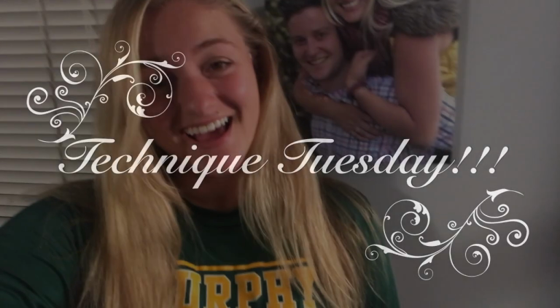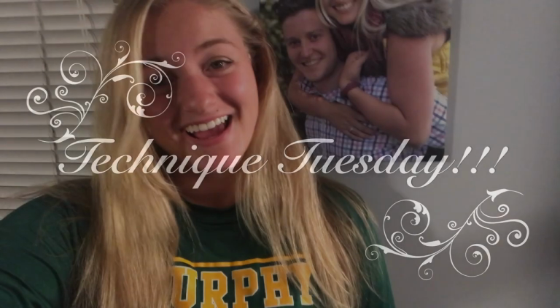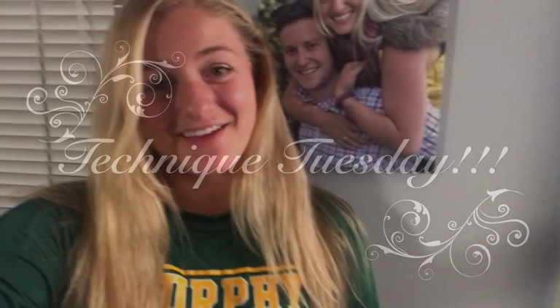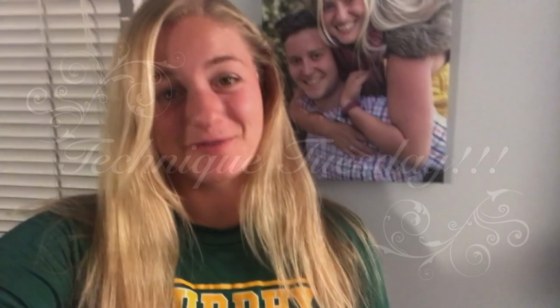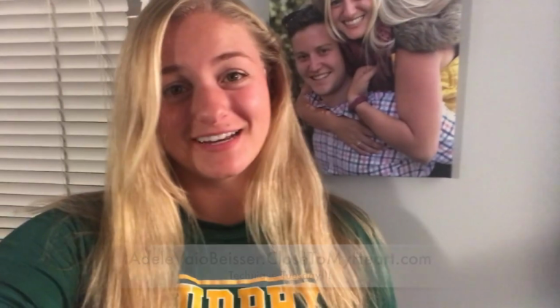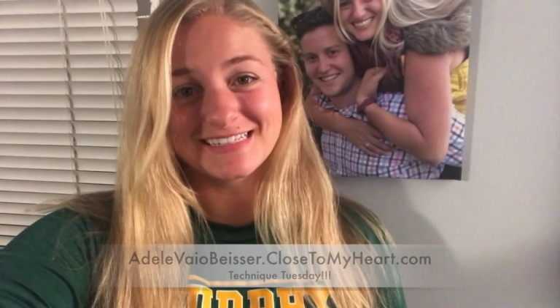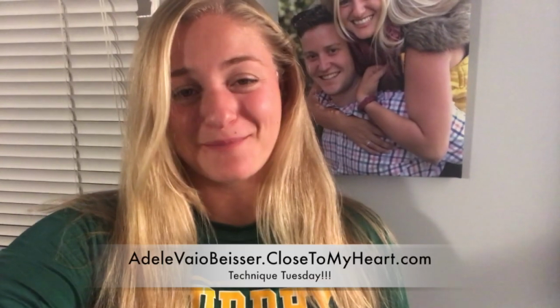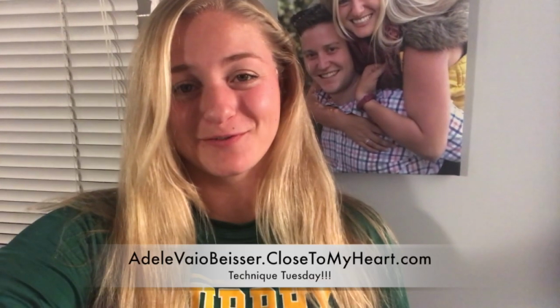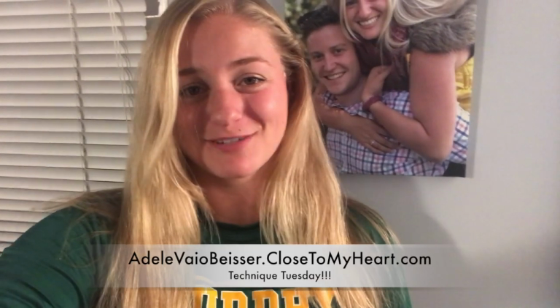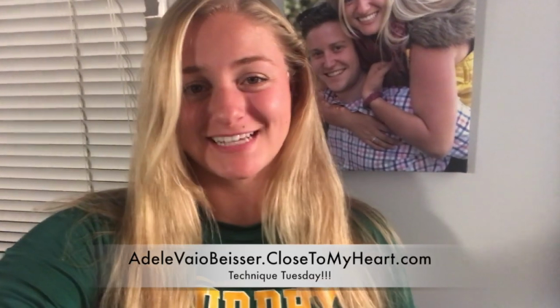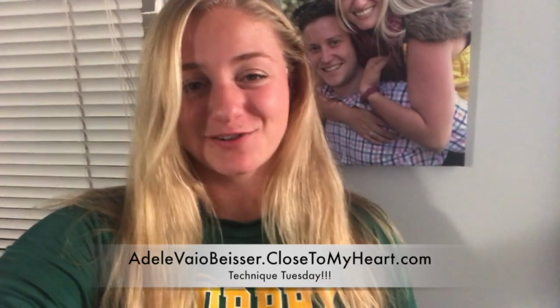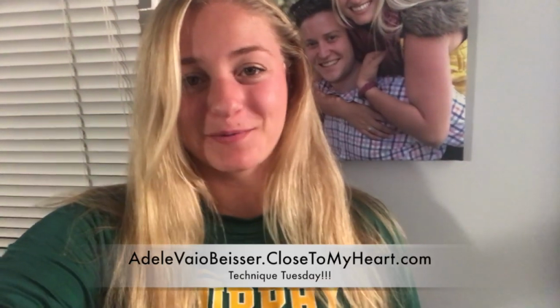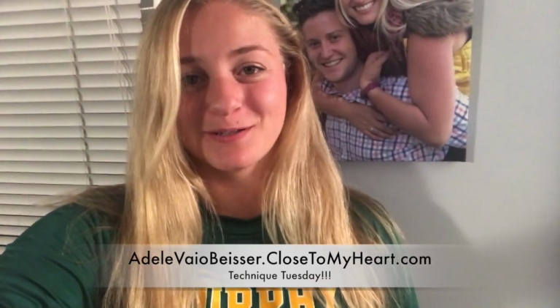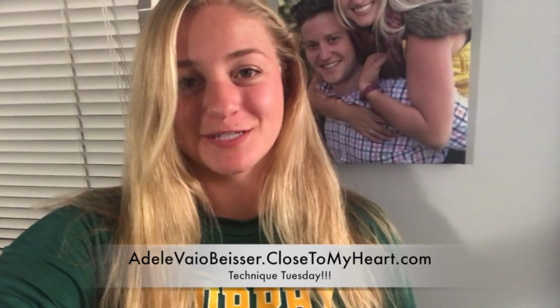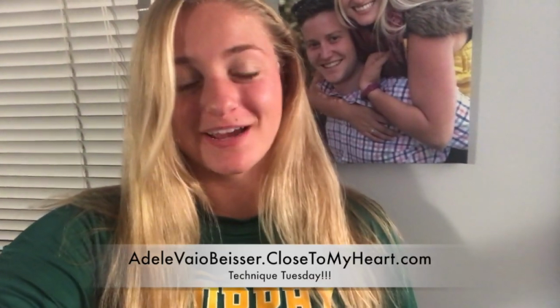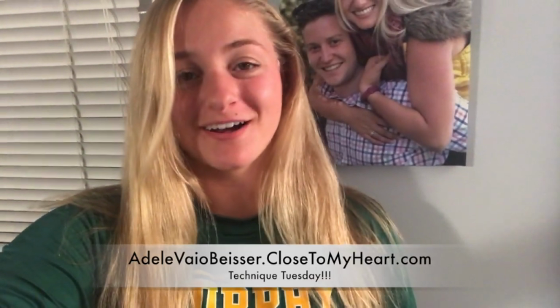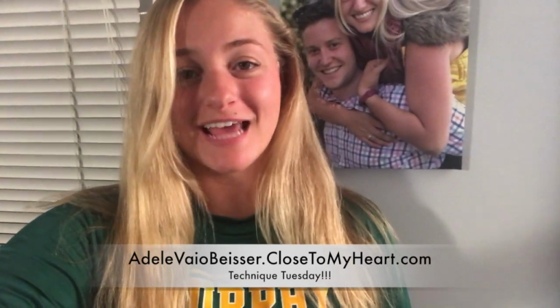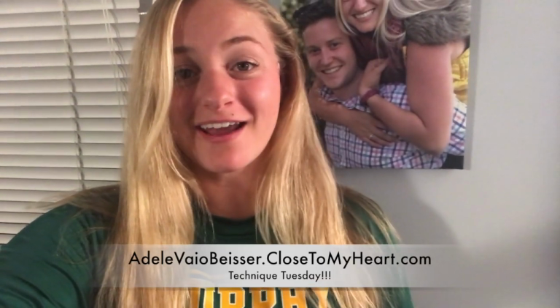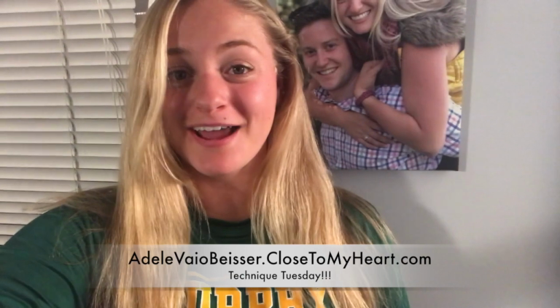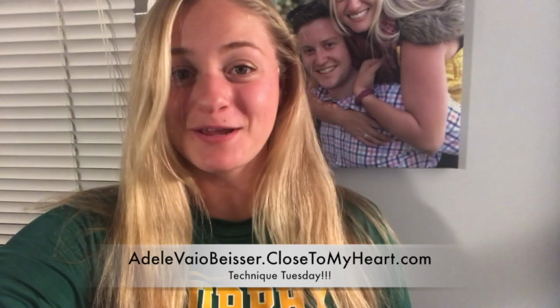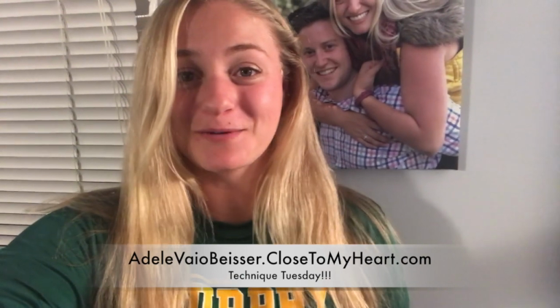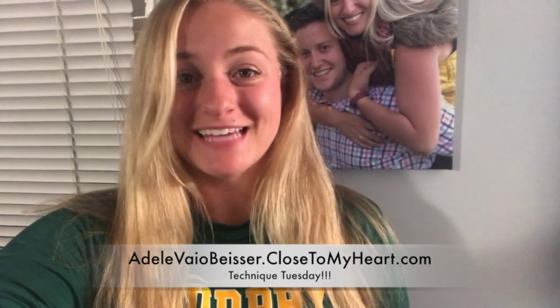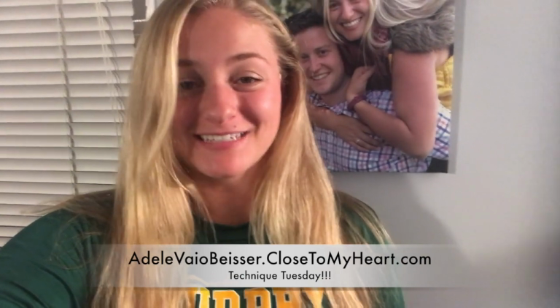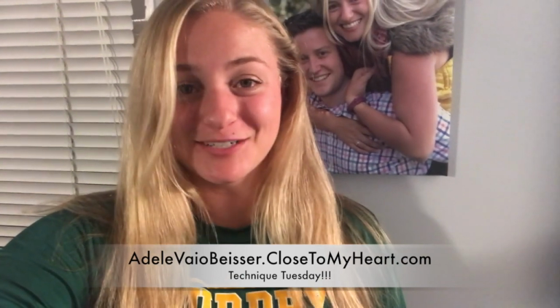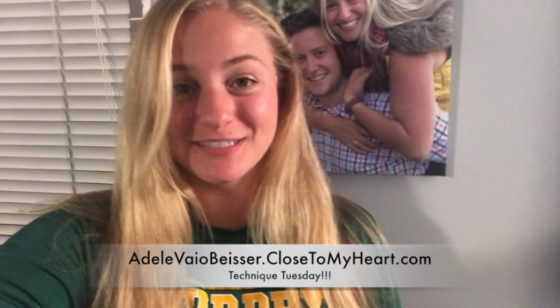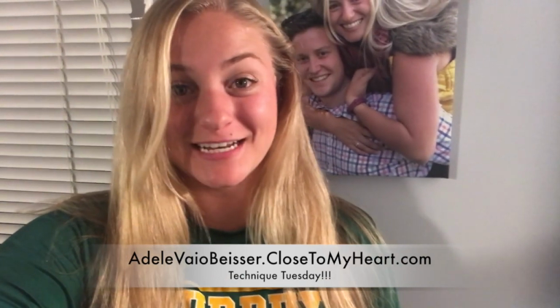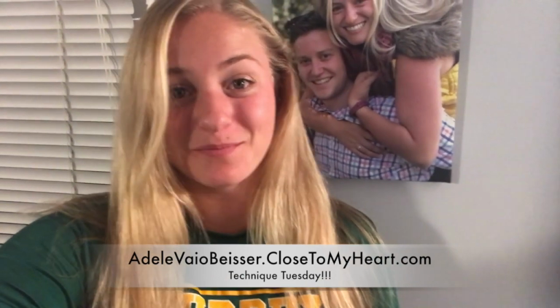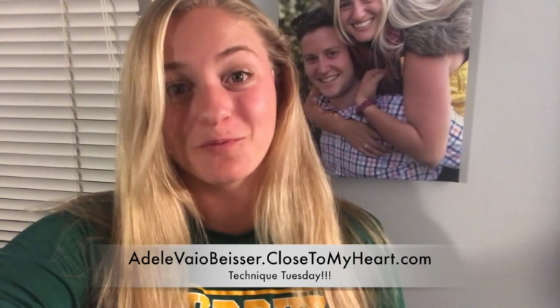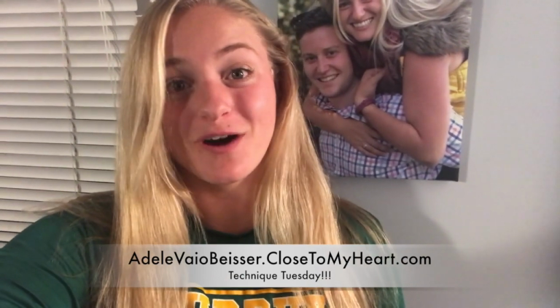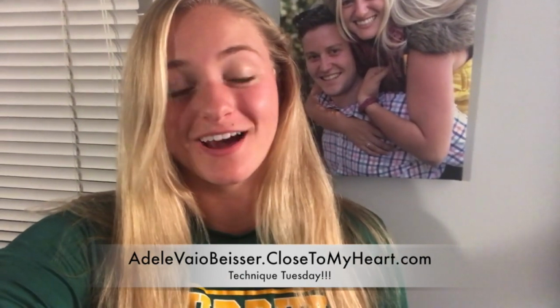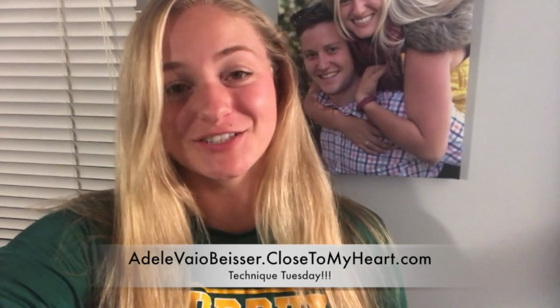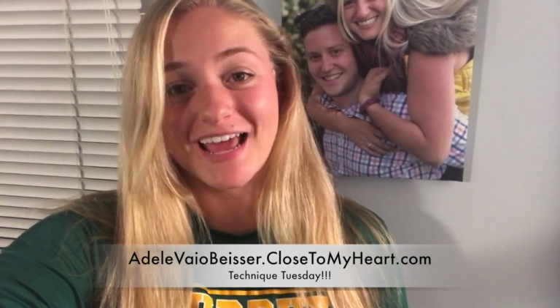Hey everyone, it's April from Just Say Scrapple Close to My Heart, and I am here with Technique Tuesday number 102.